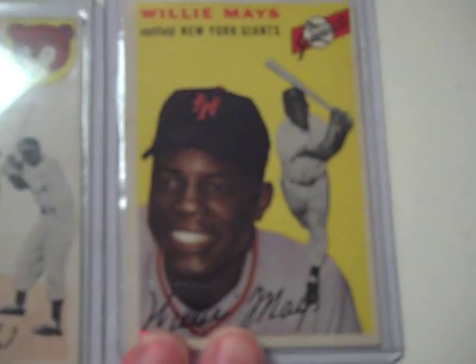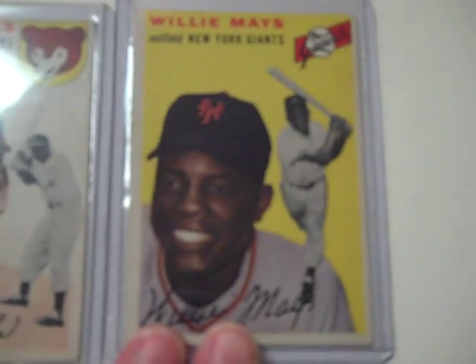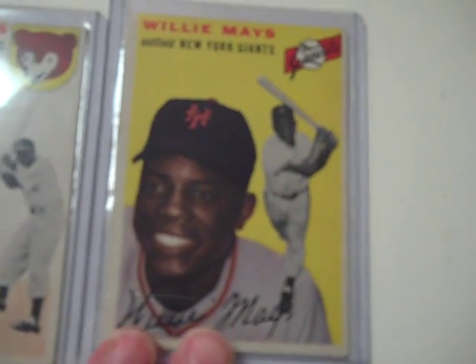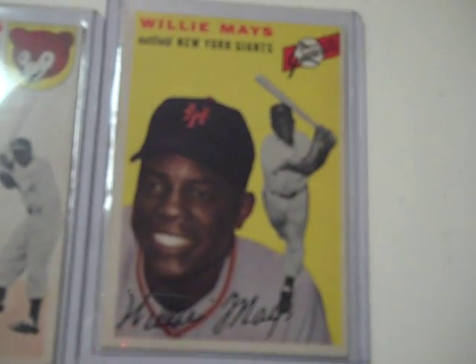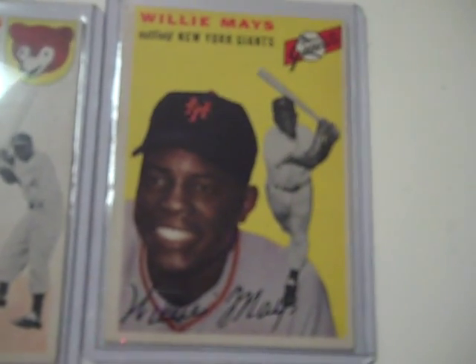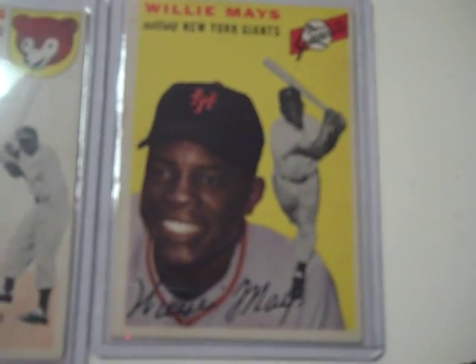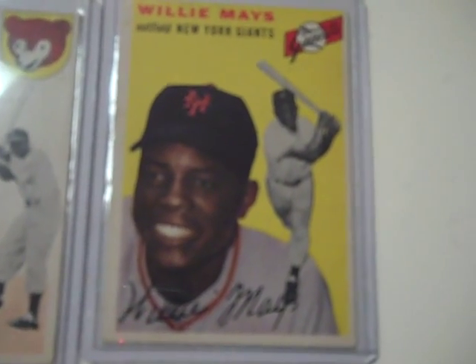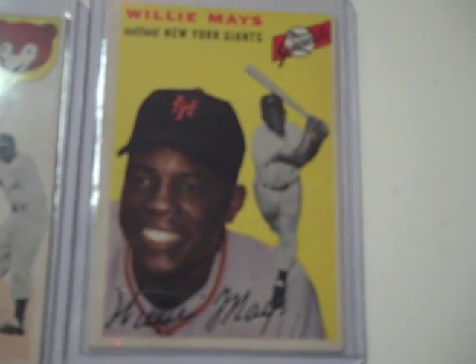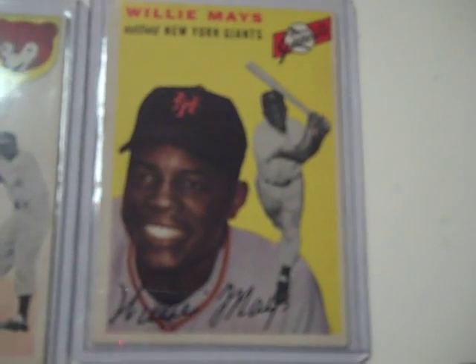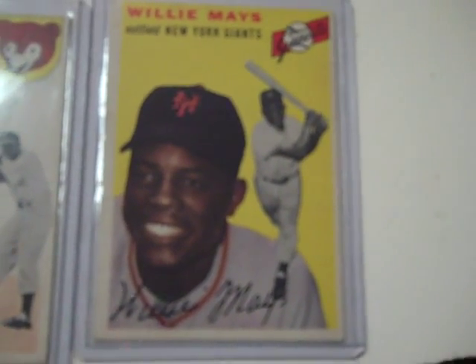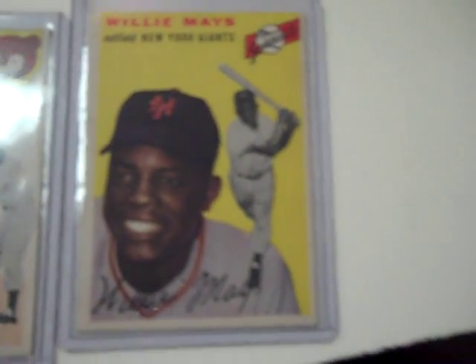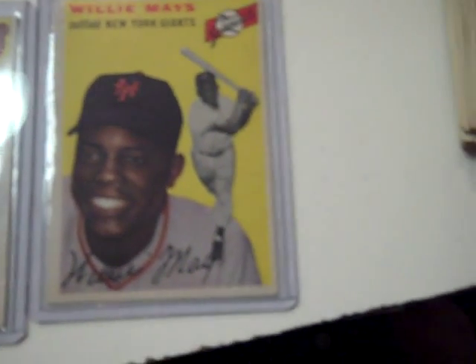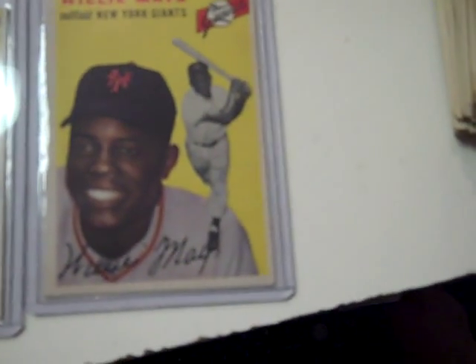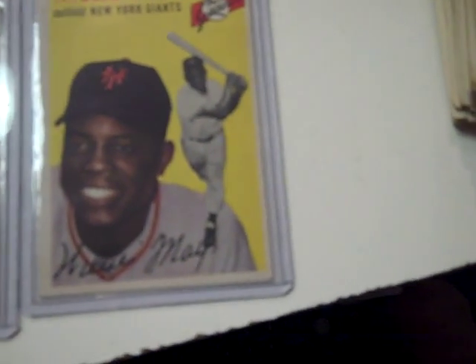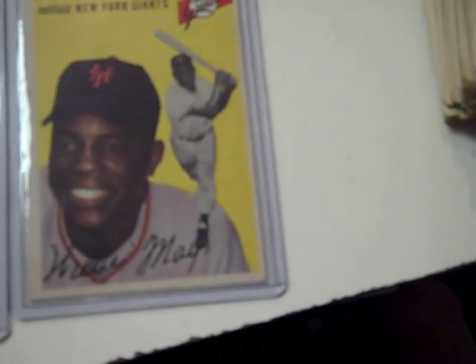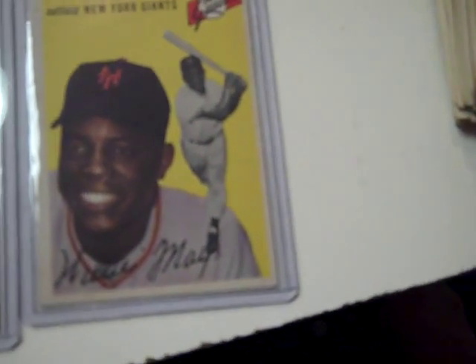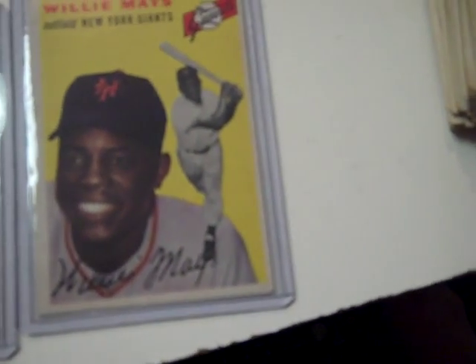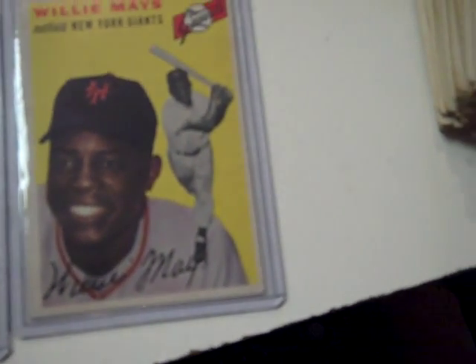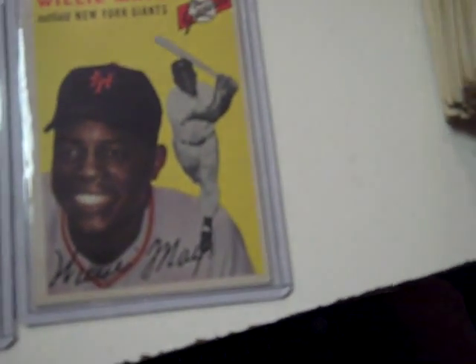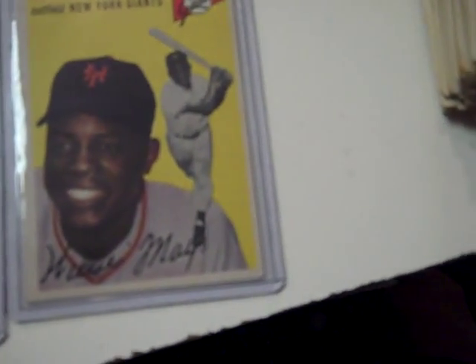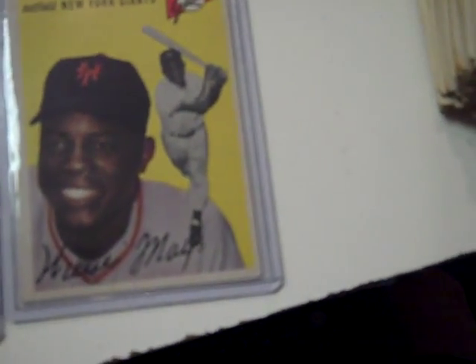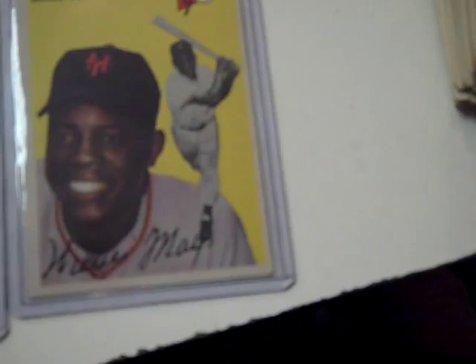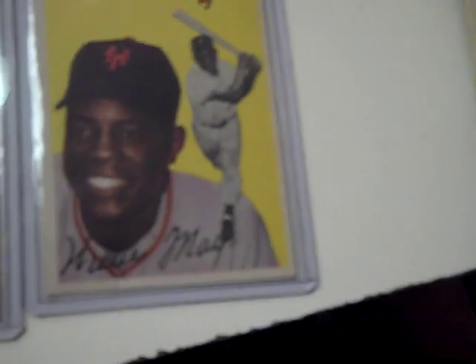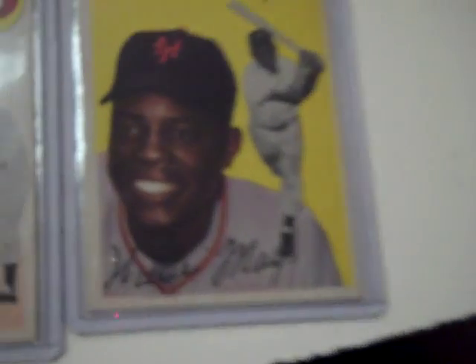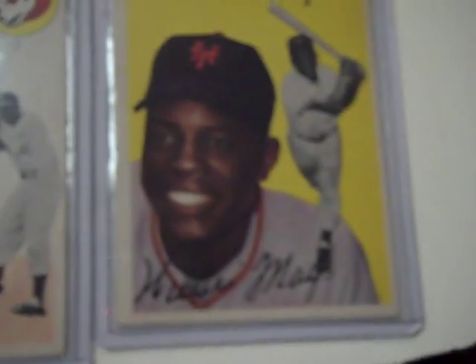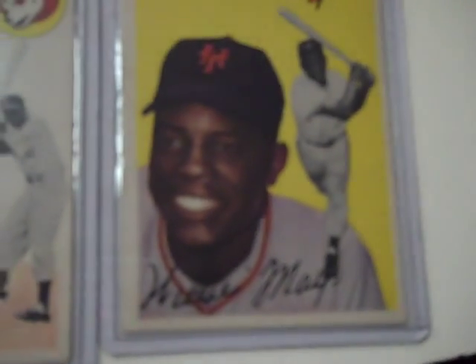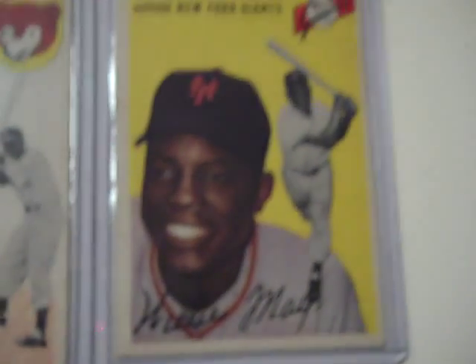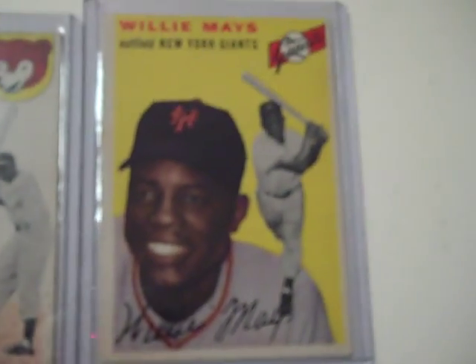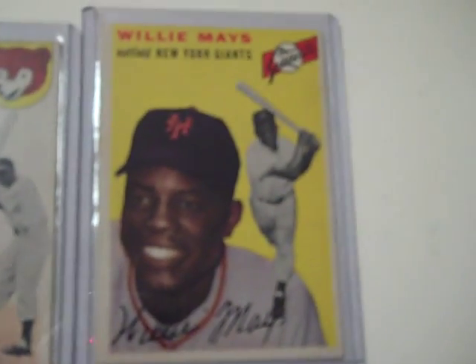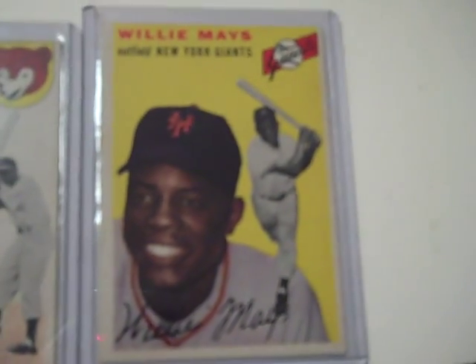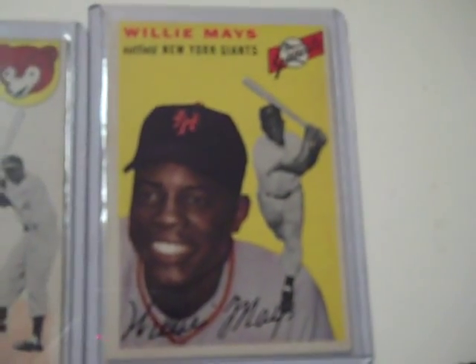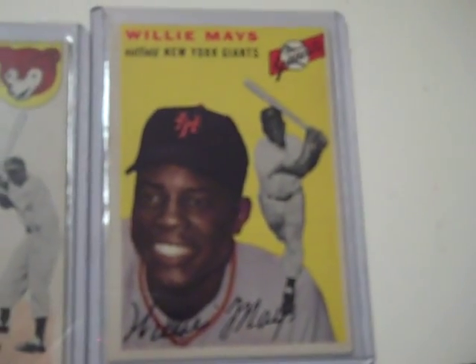Mays books for $800 near mint. No creases on that that I can see. Going to put that out for $4.